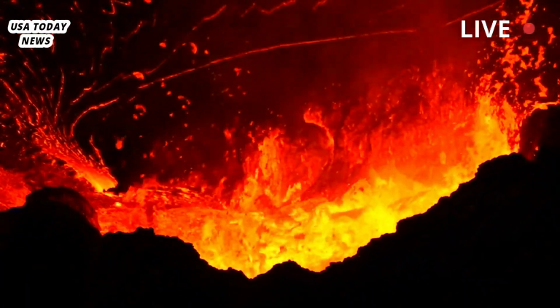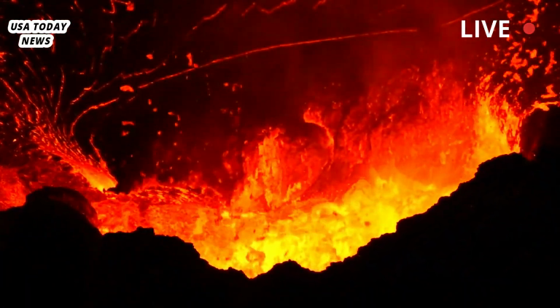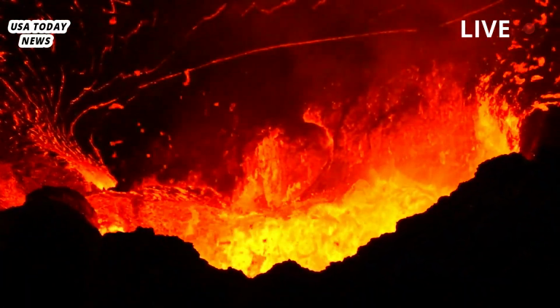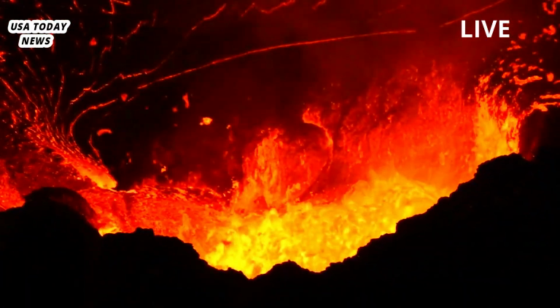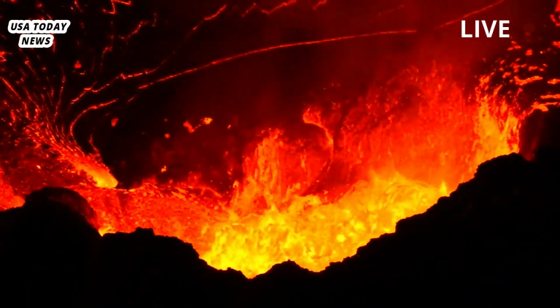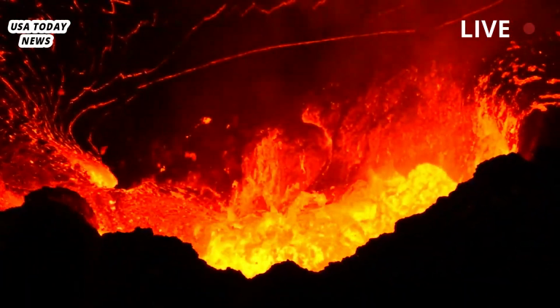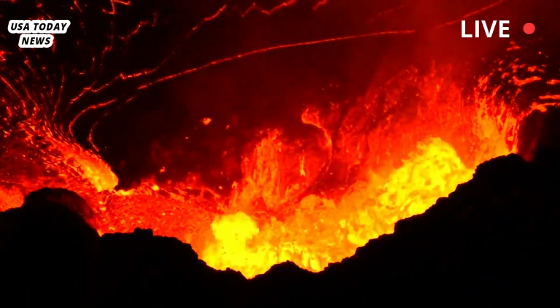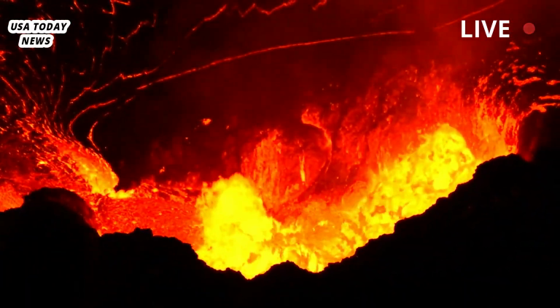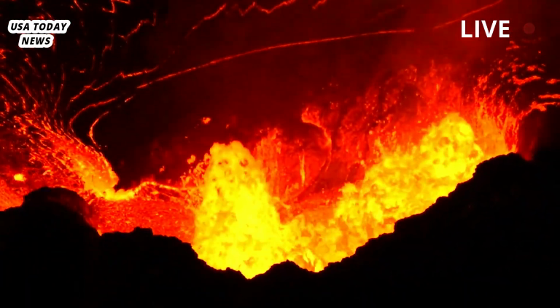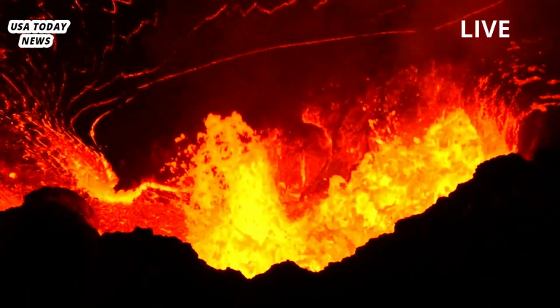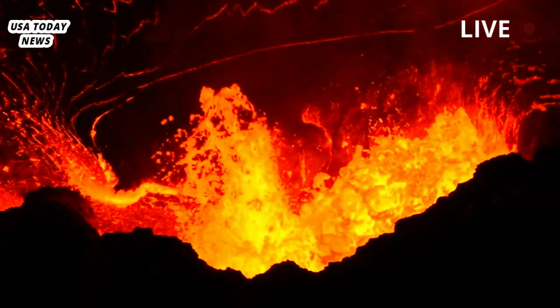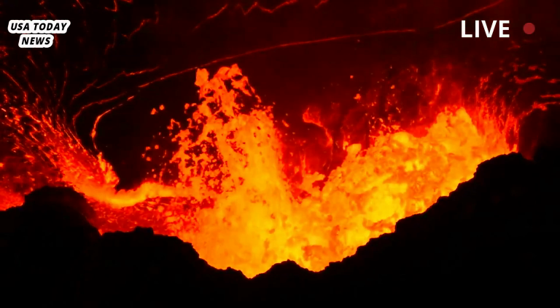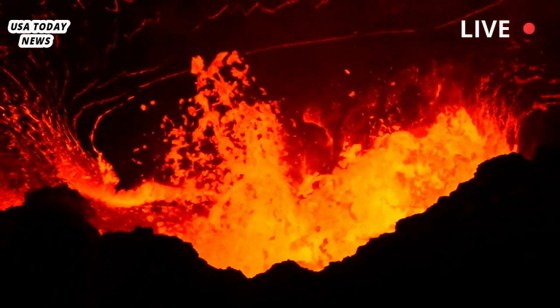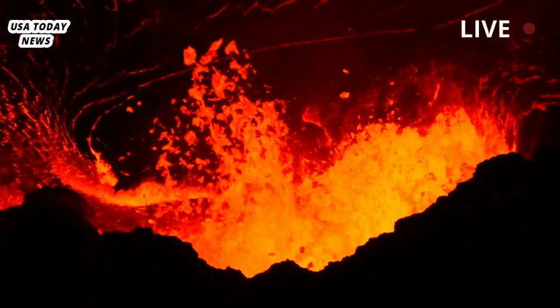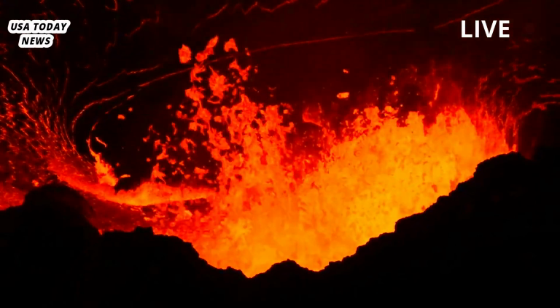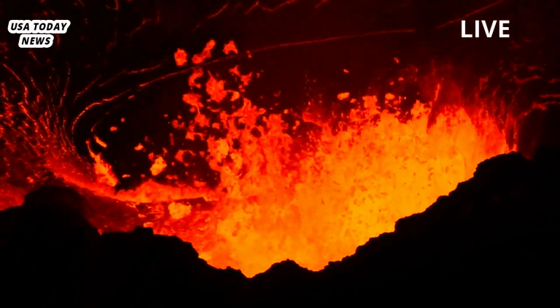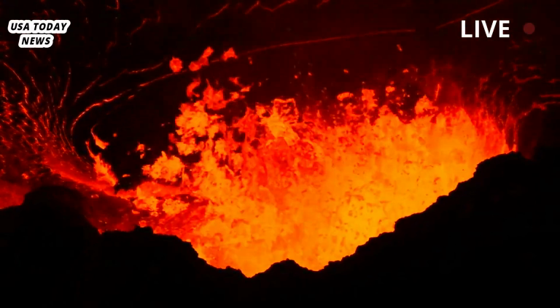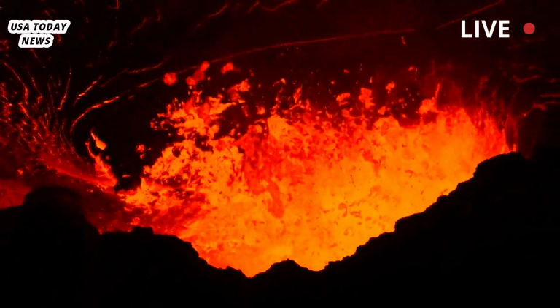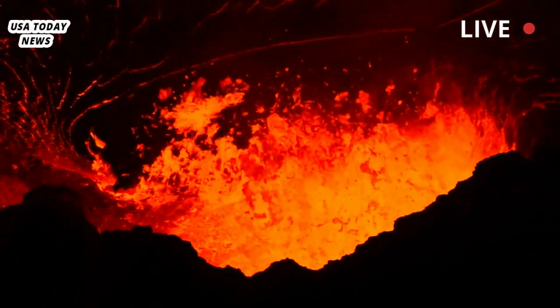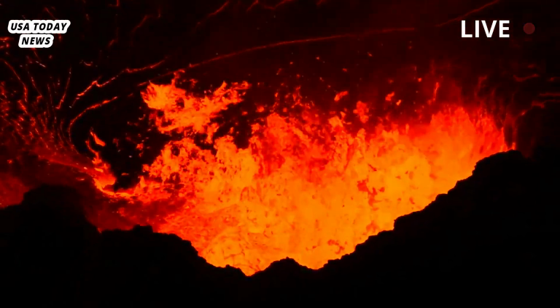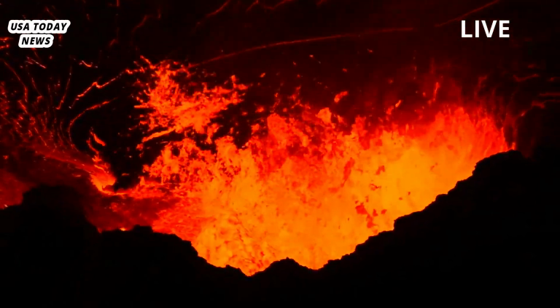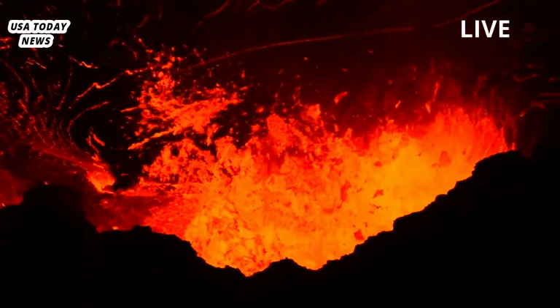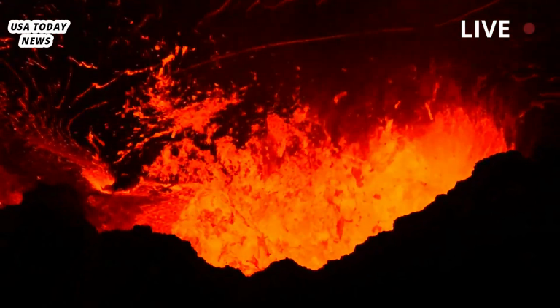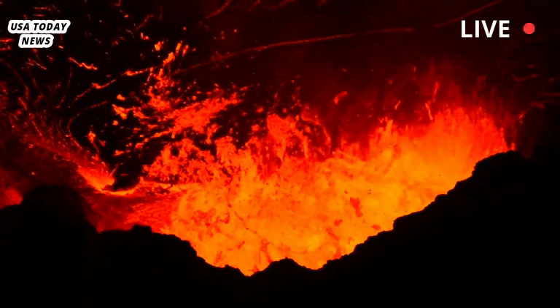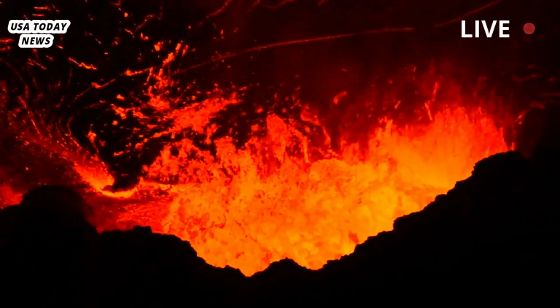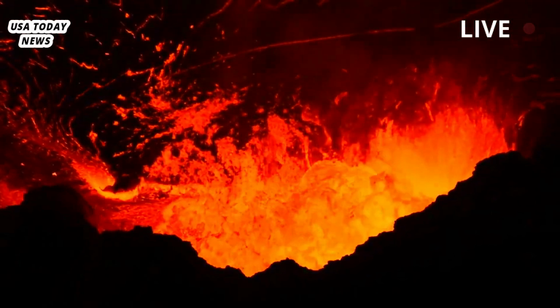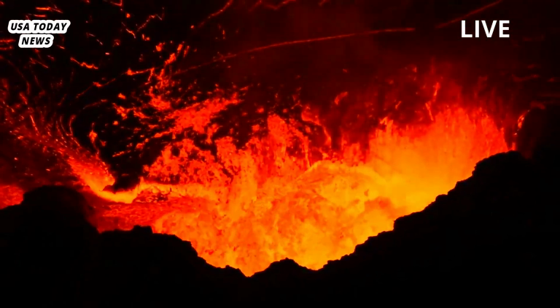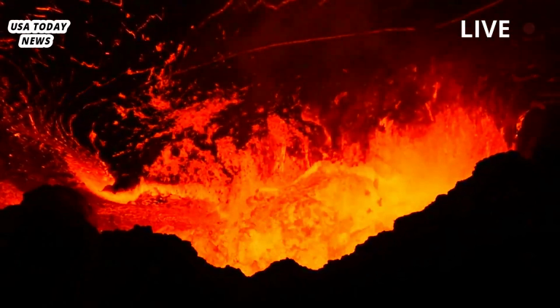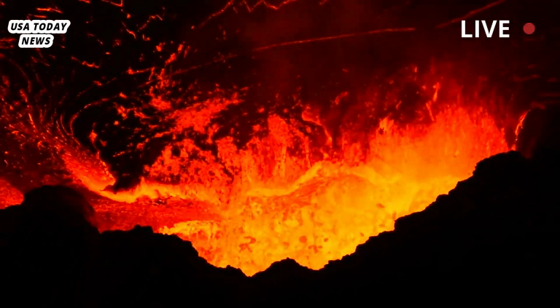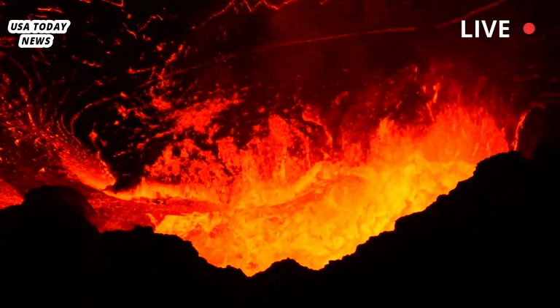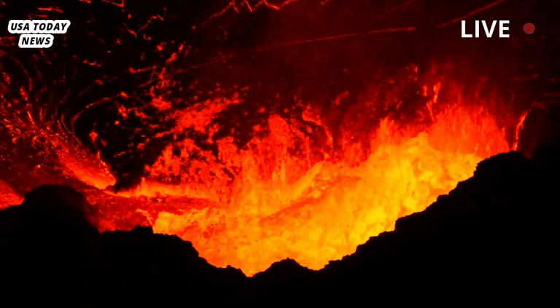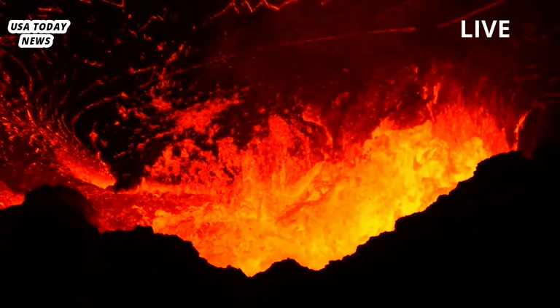"They've found the missing link between the mantle plume and the shallow magma chamber," said Peter Cervelli.